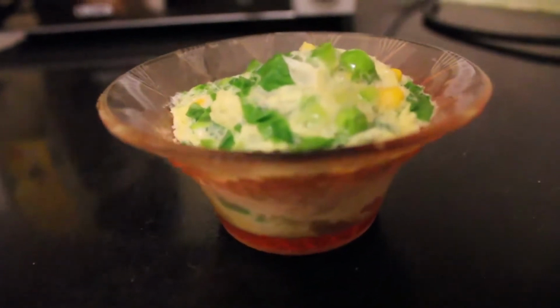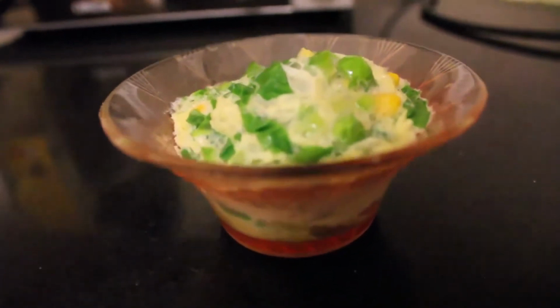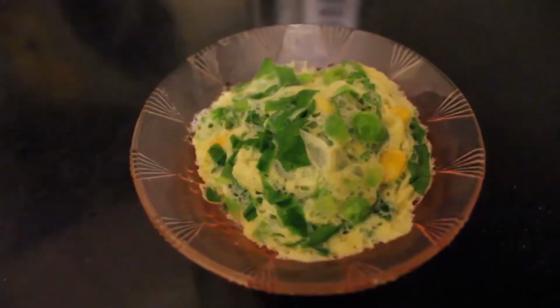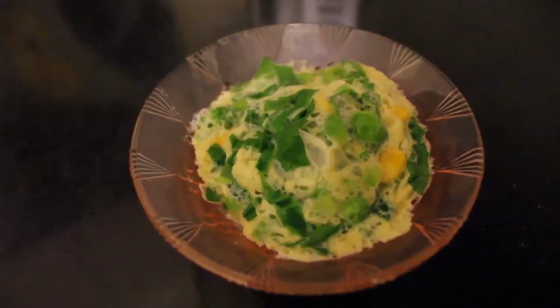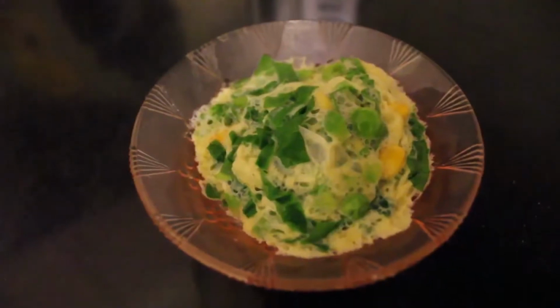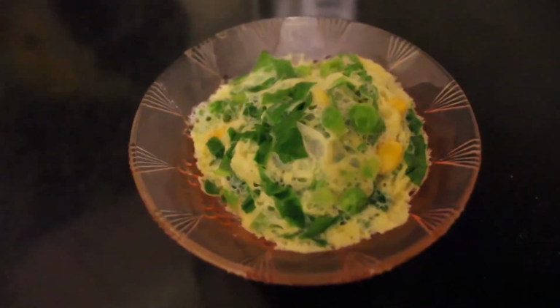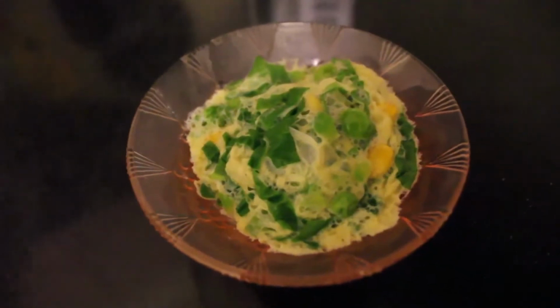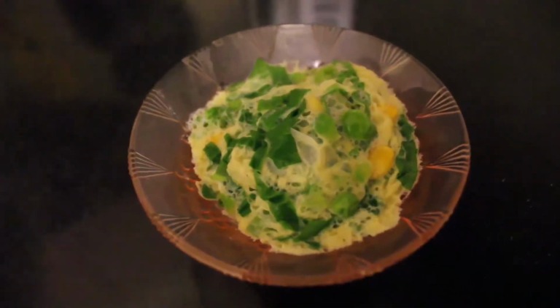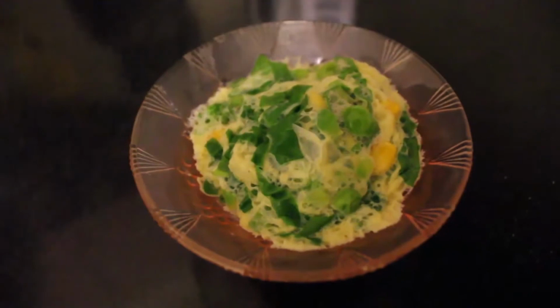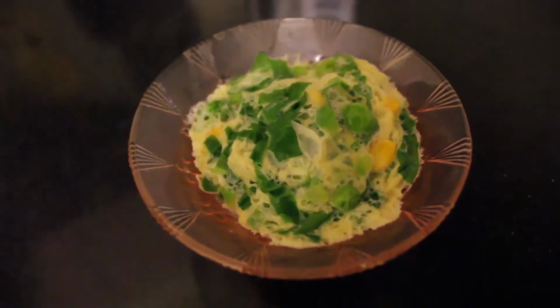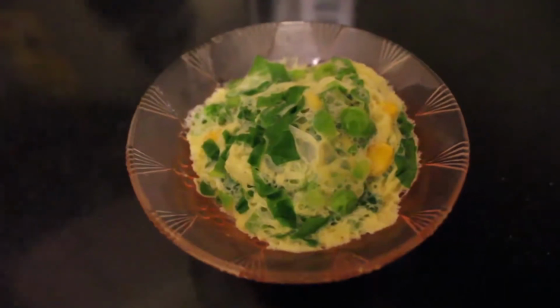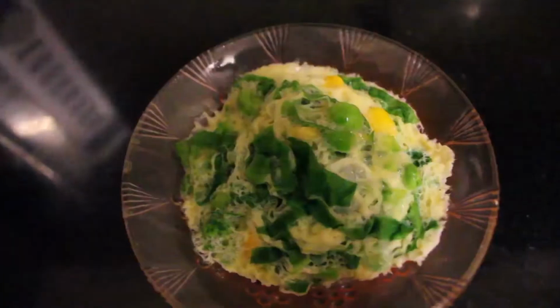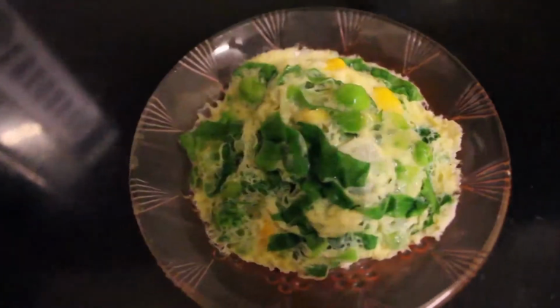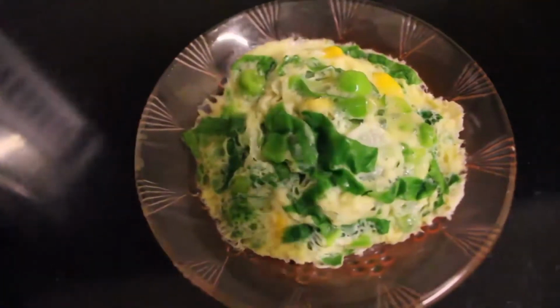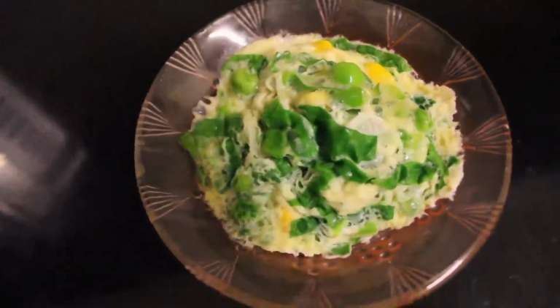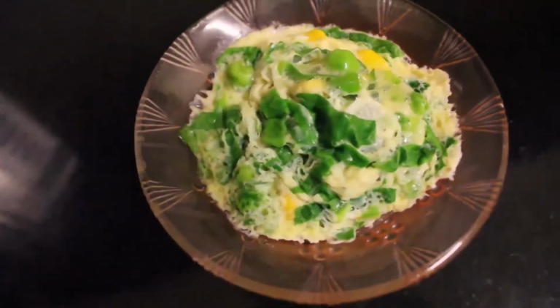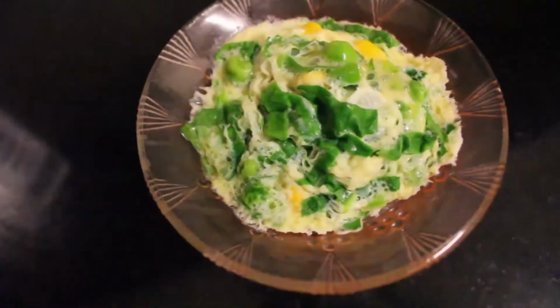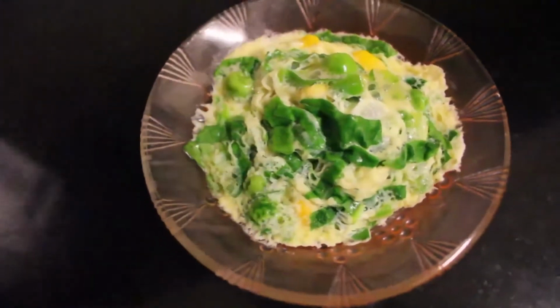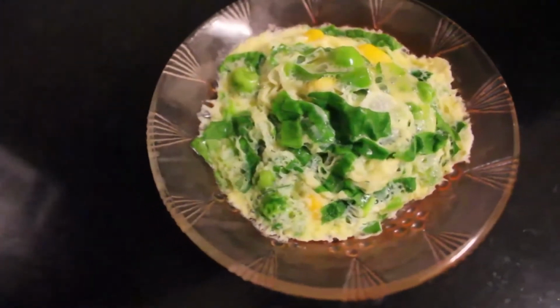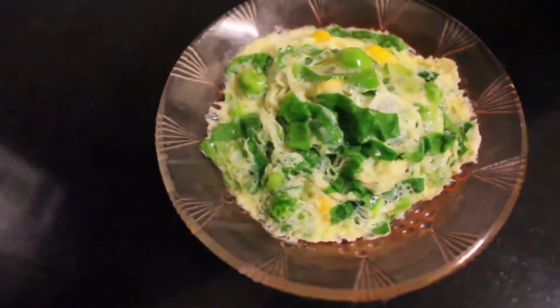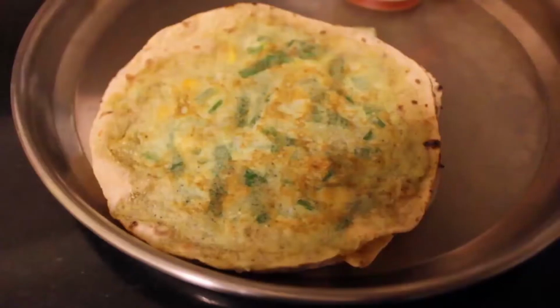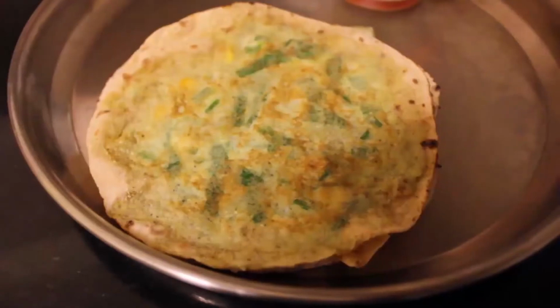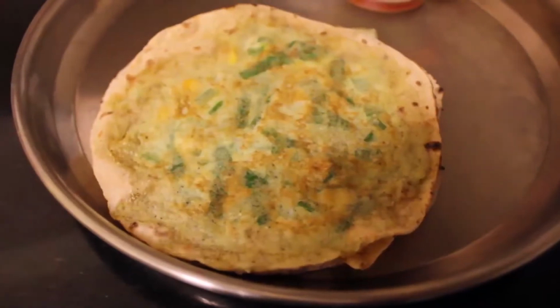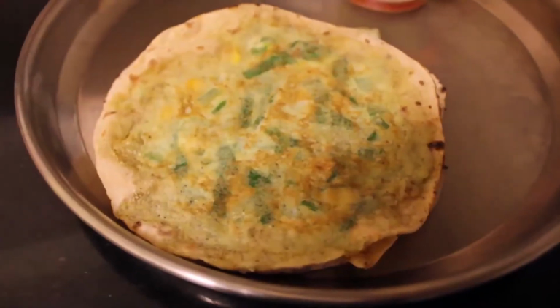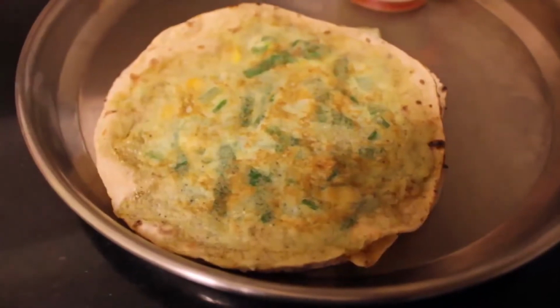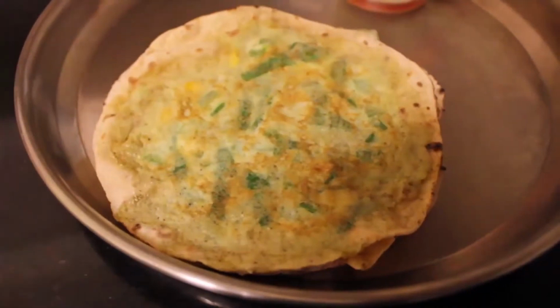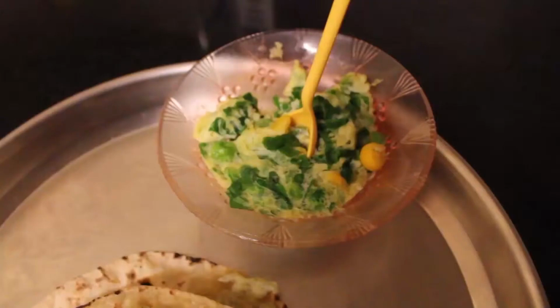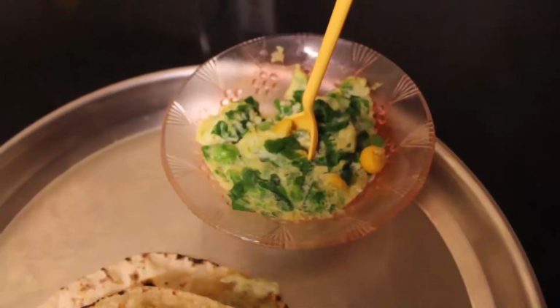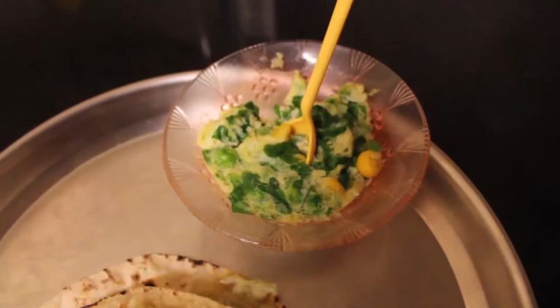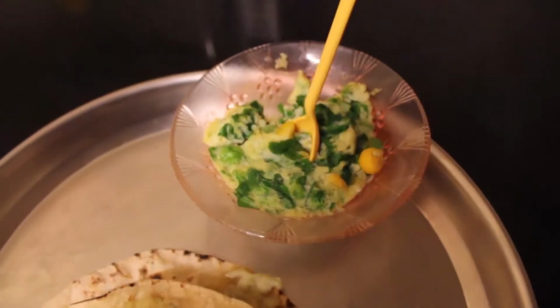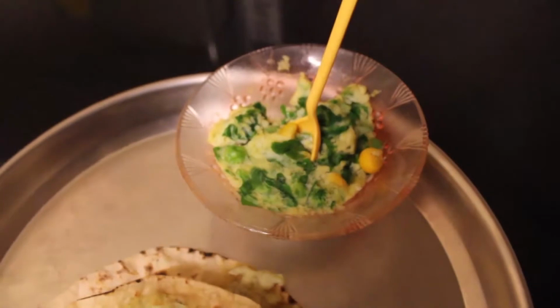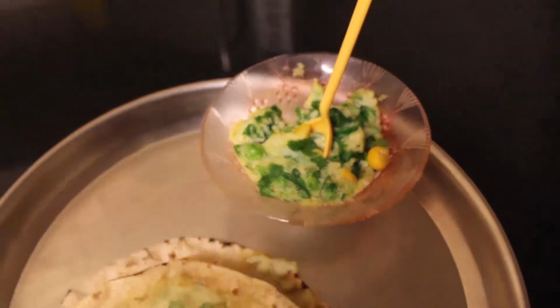We bring to you another recipe that can be cooked within 5 minutes, and you won't have to miss that all important meal of the day.